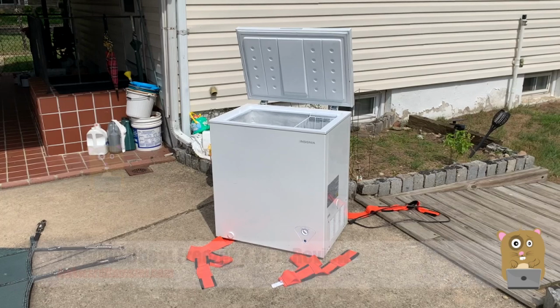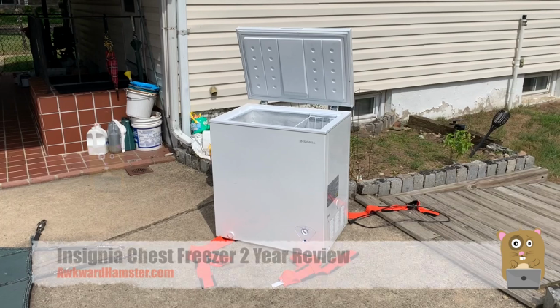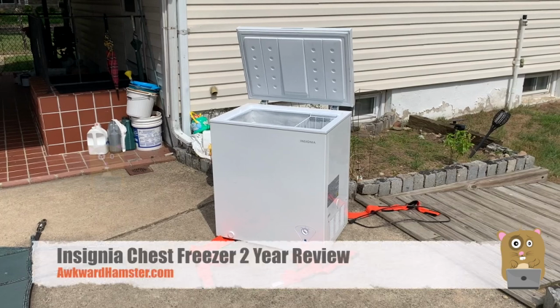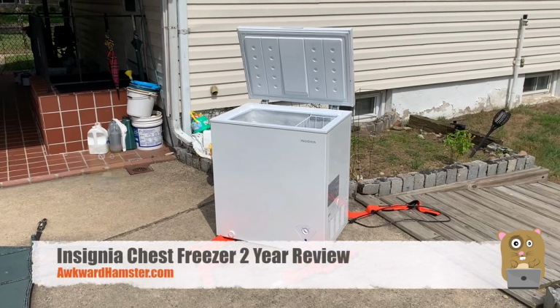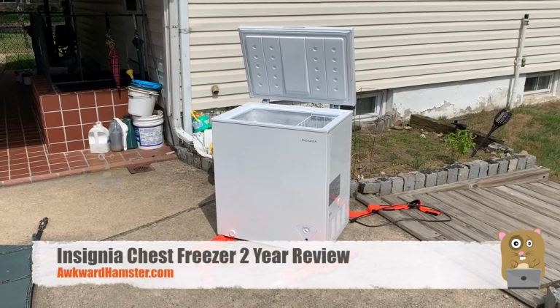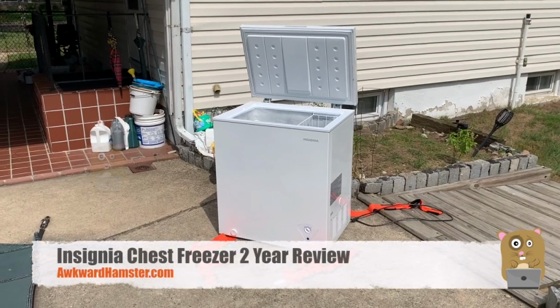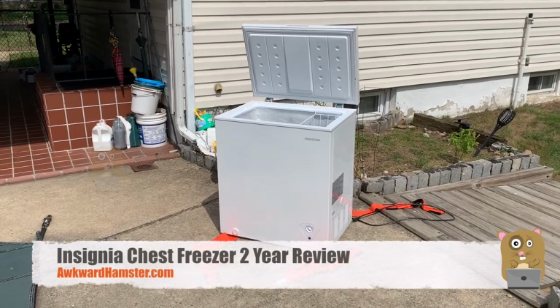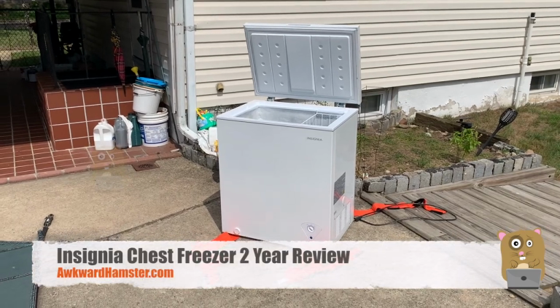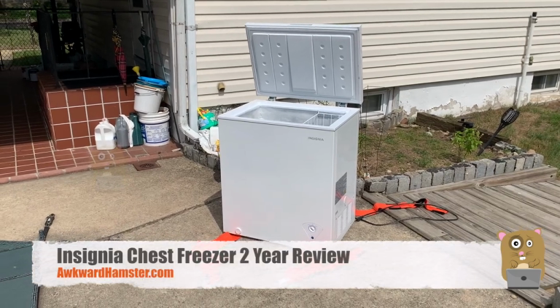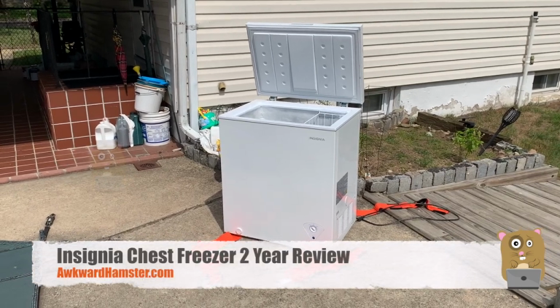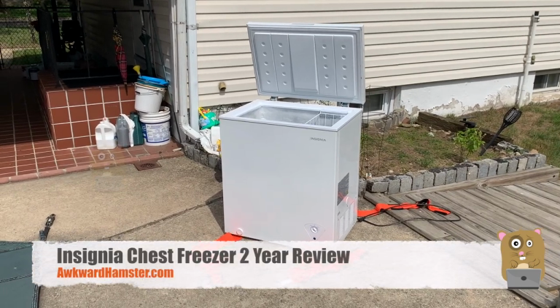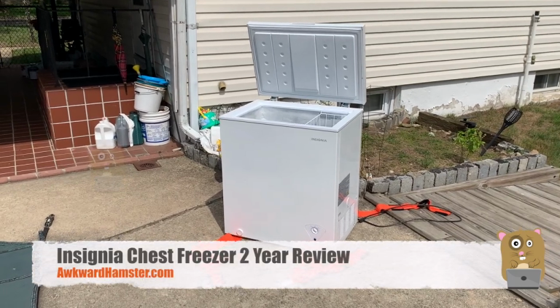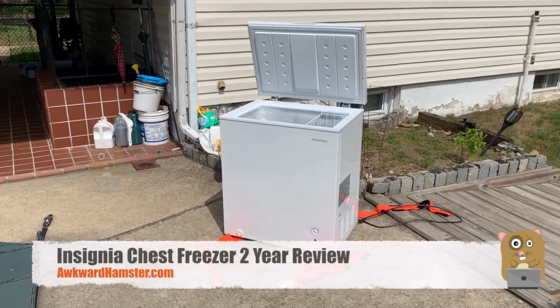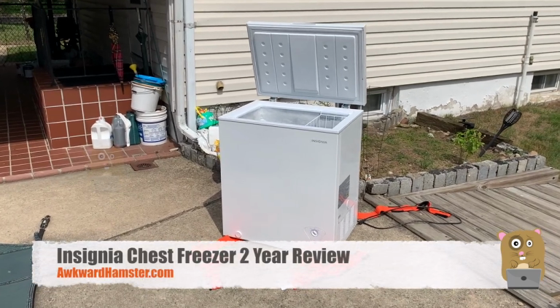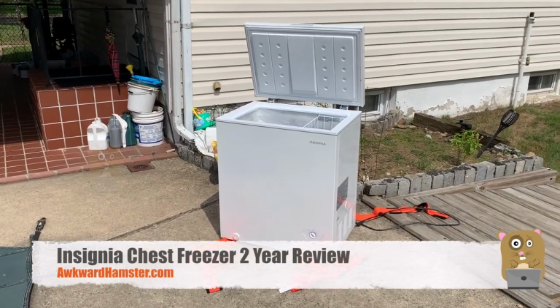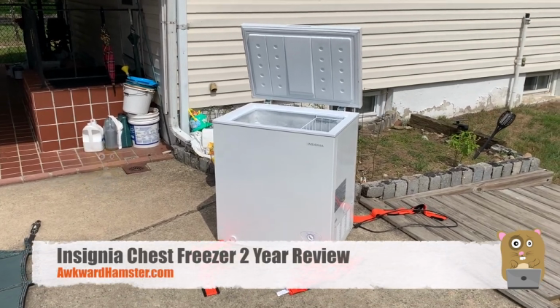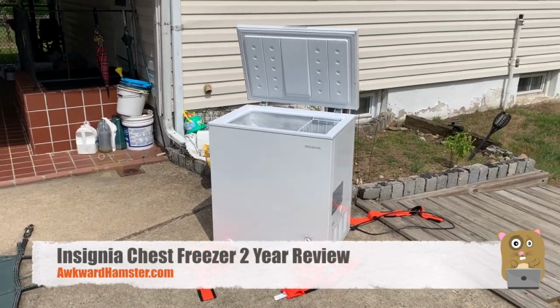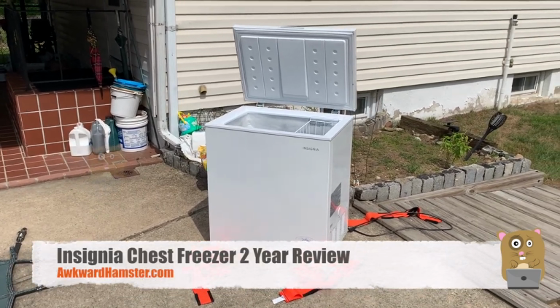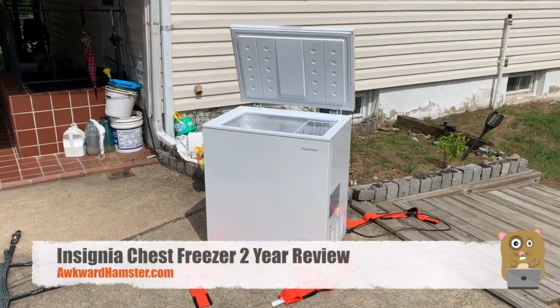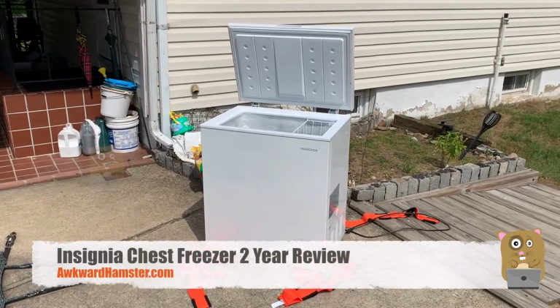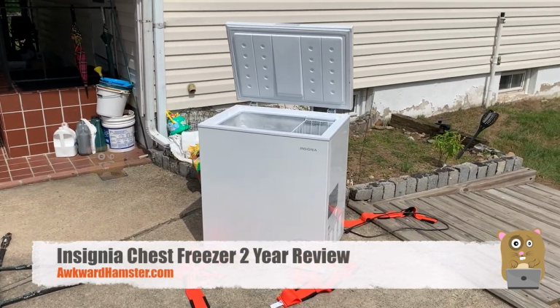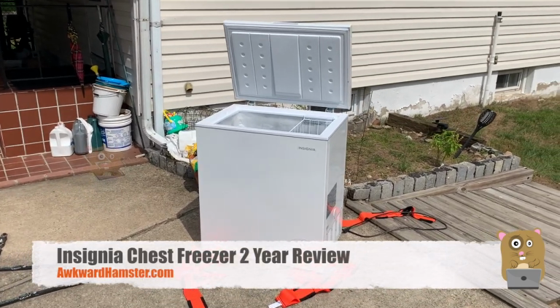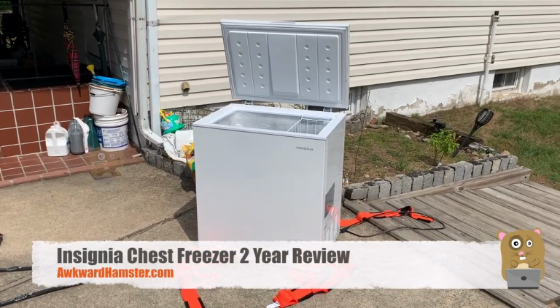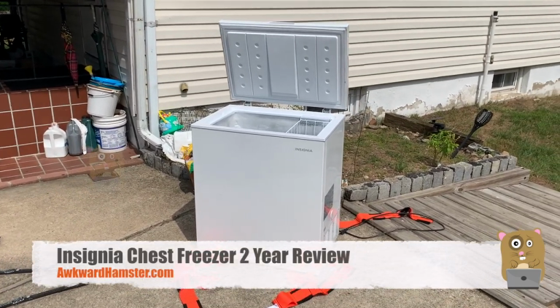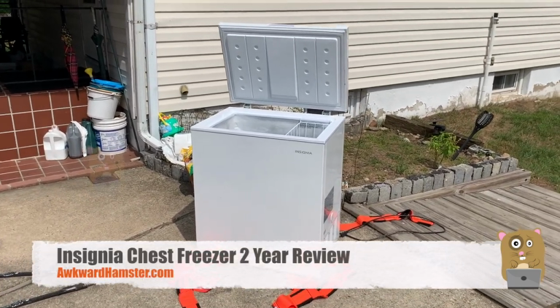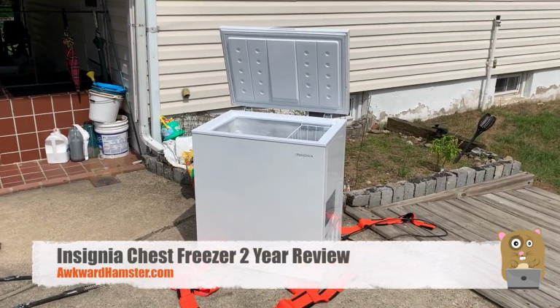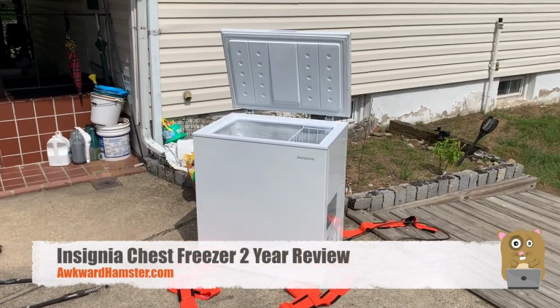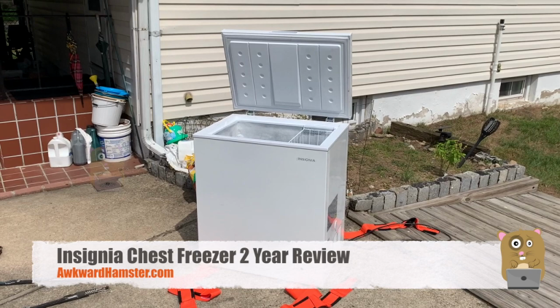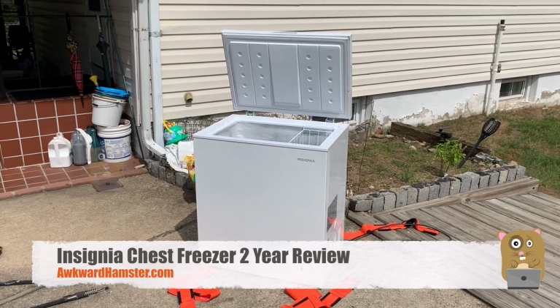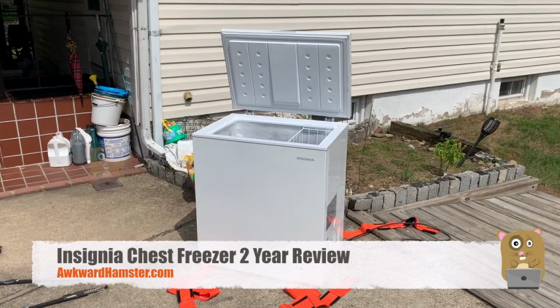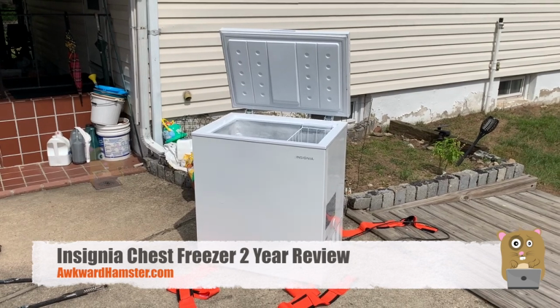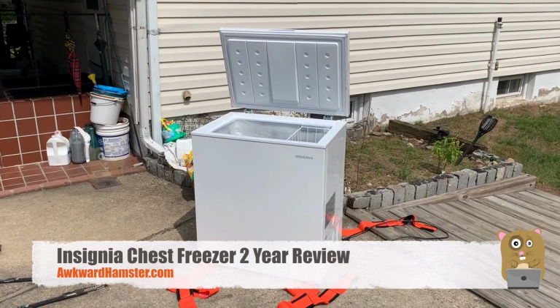Hi, welcome to Awkward Amster. Today I'll be reviewing my Insignia 5 cubic feet chest freezer.